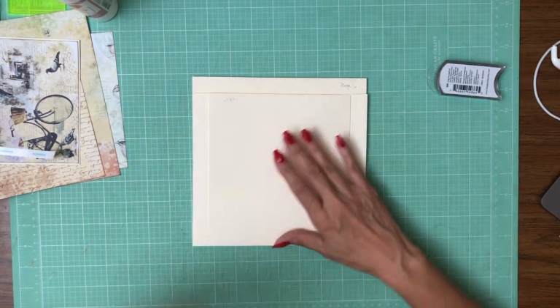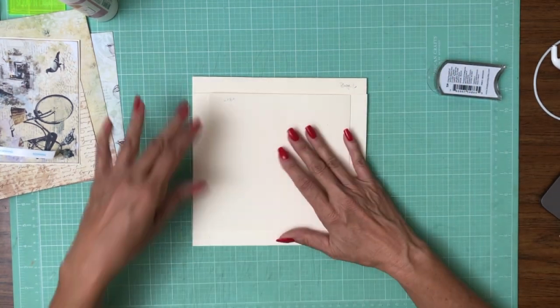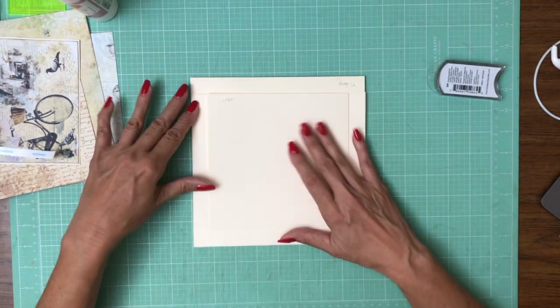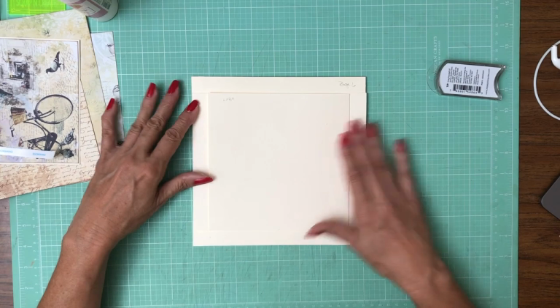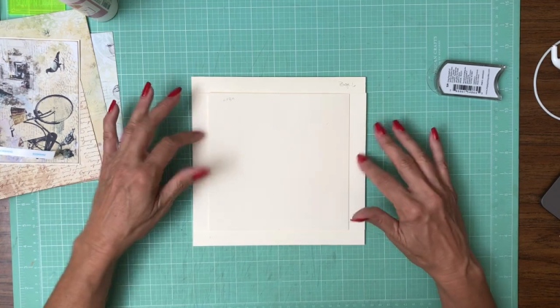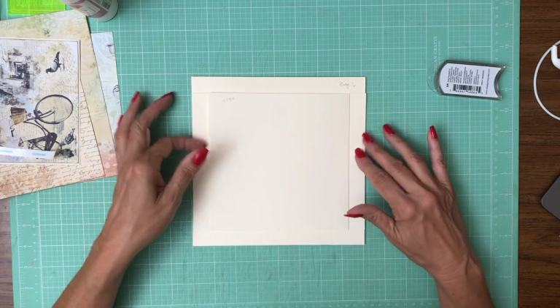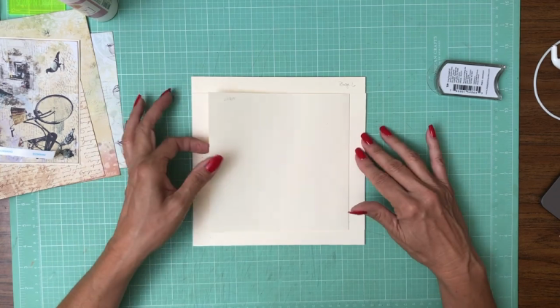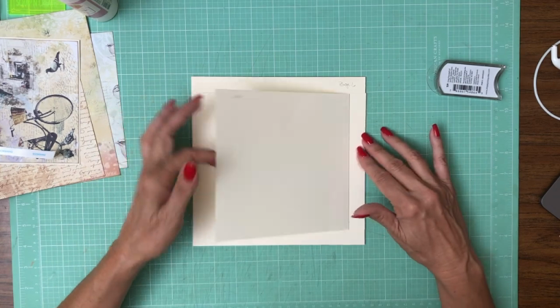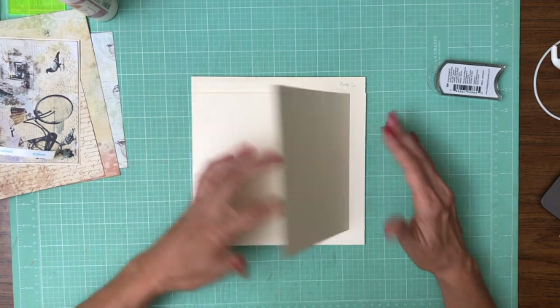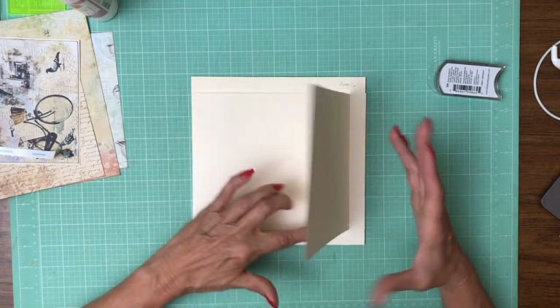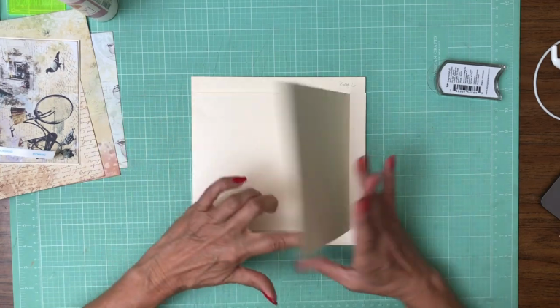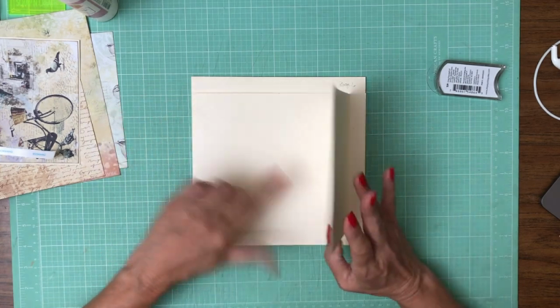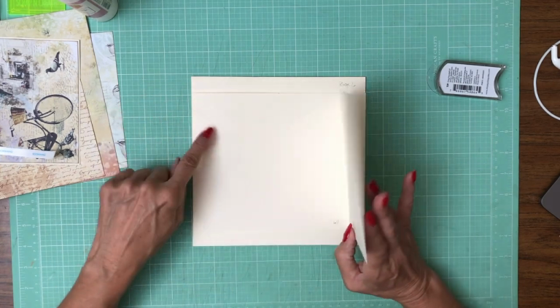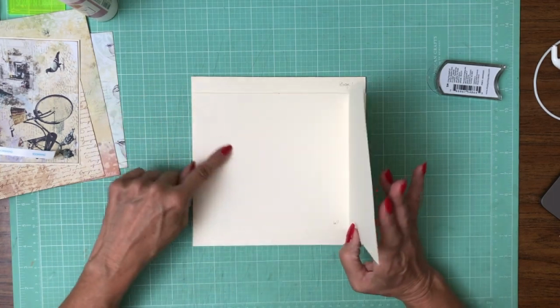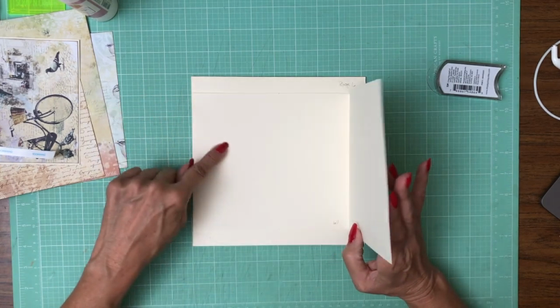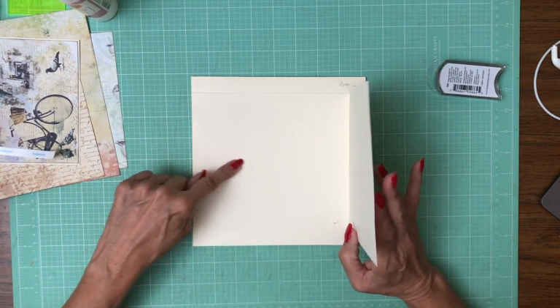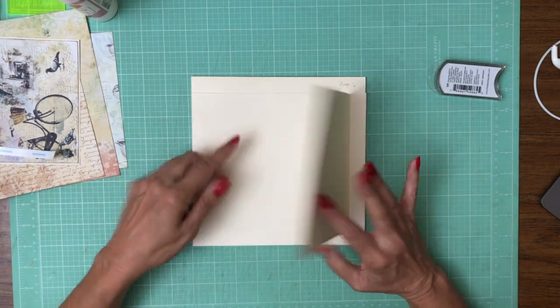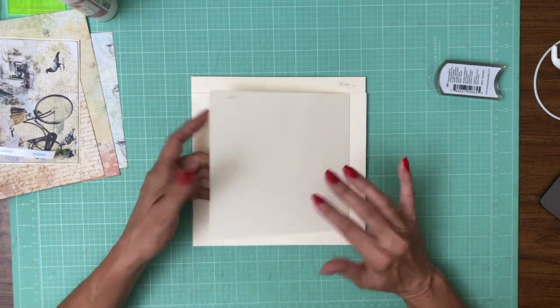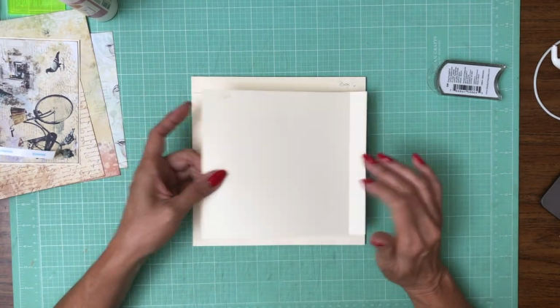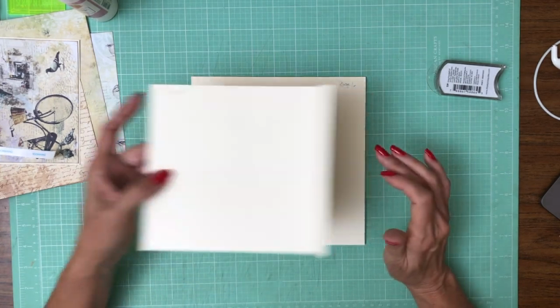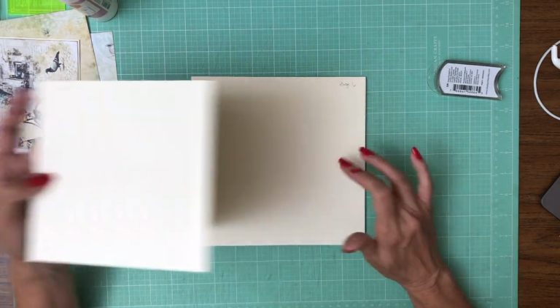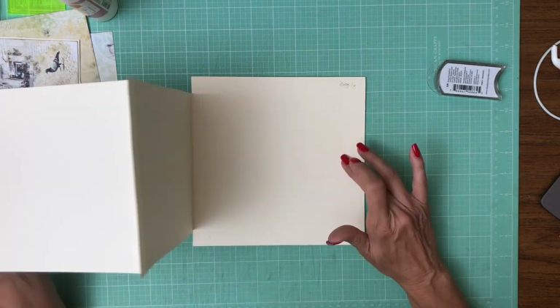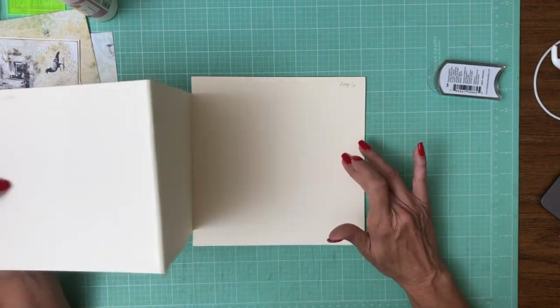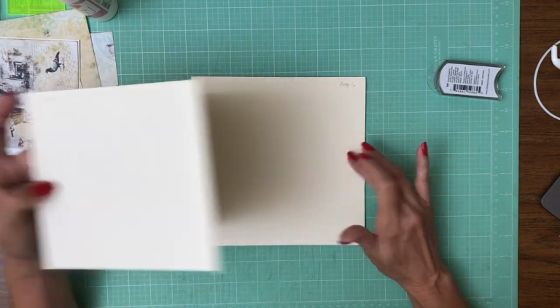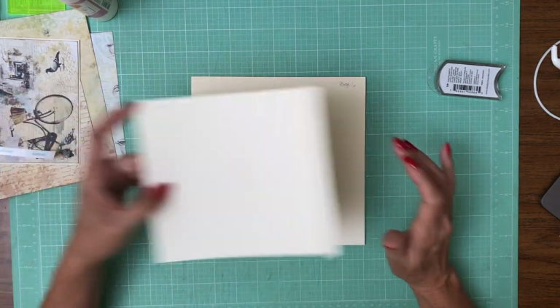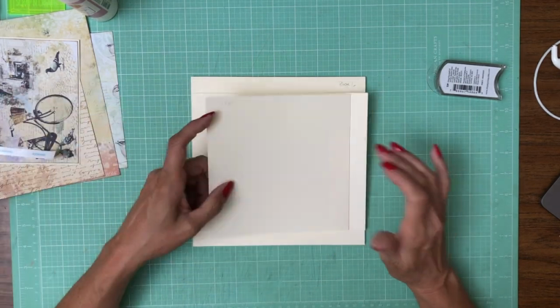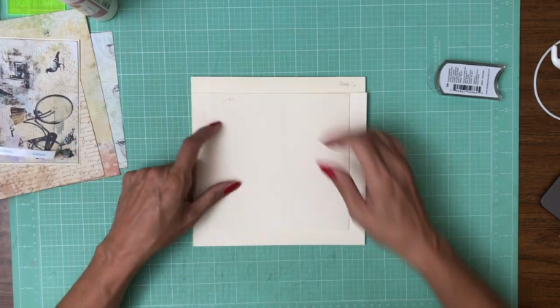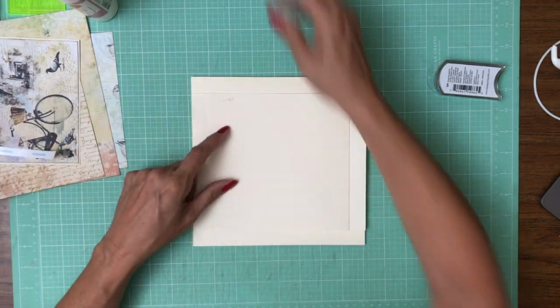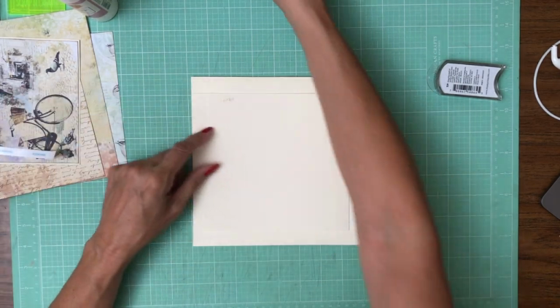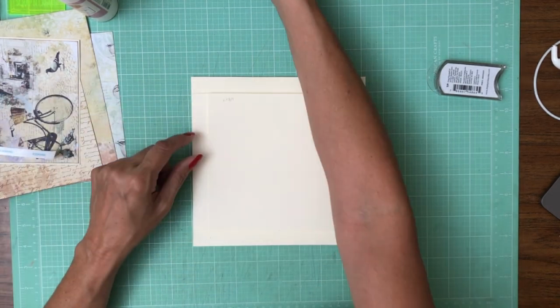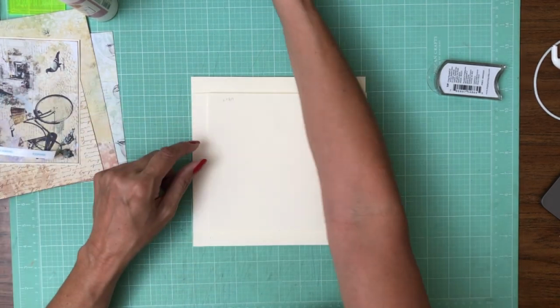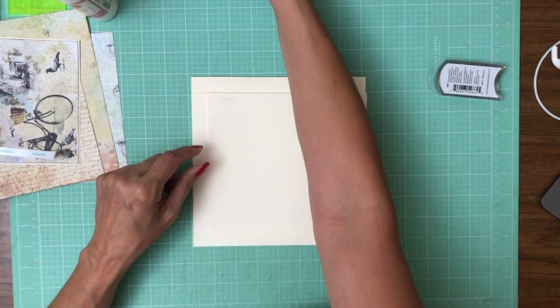Now we're going to need two sets of magnets. We're going to put a set here and a set here, so let's get started.